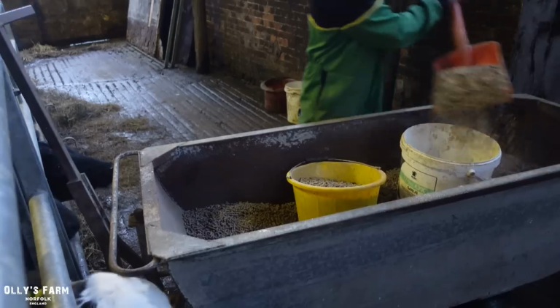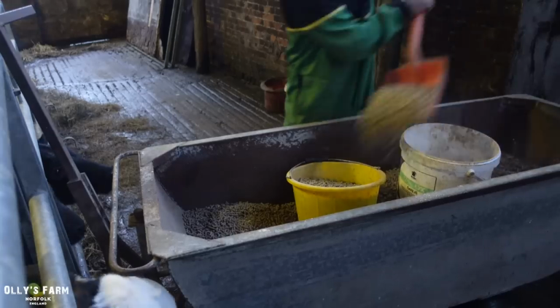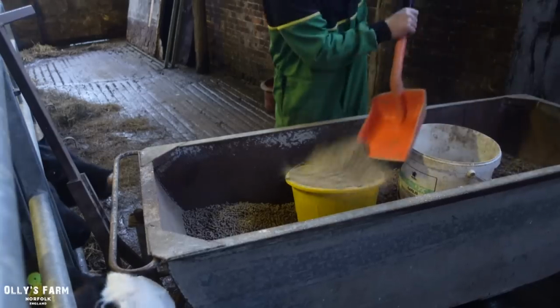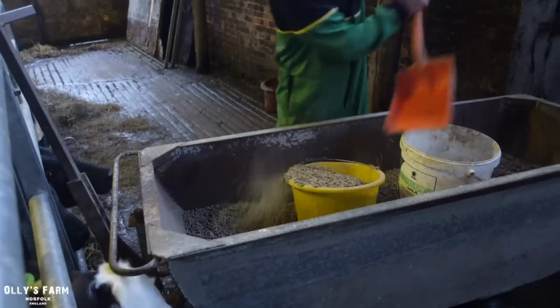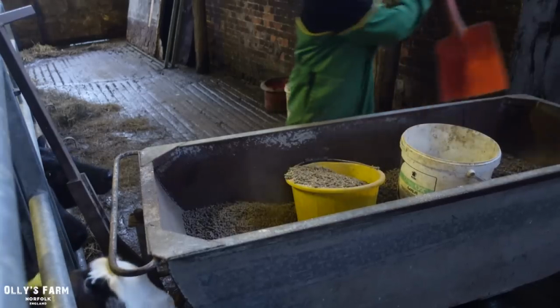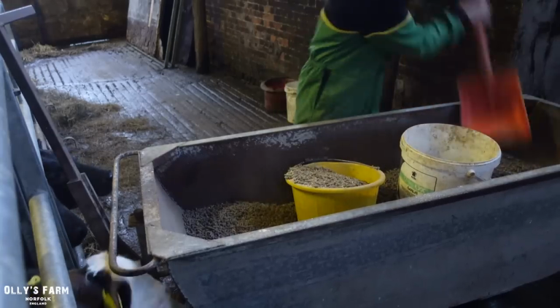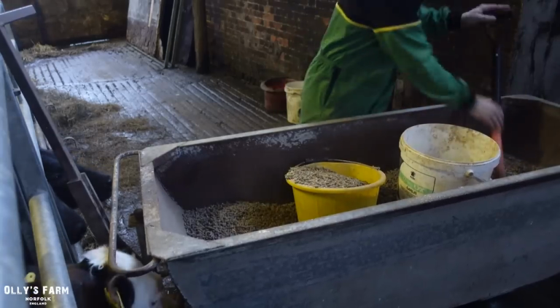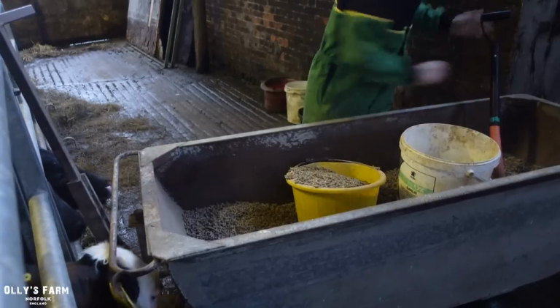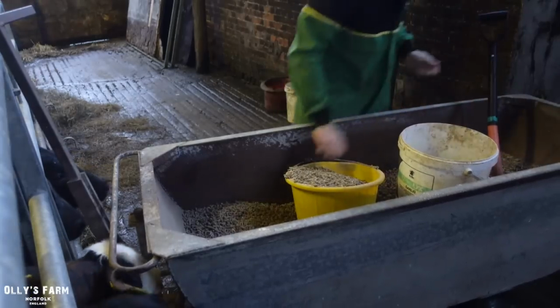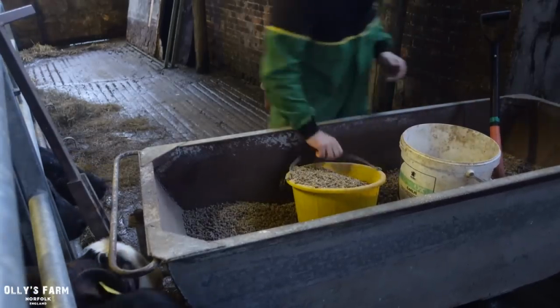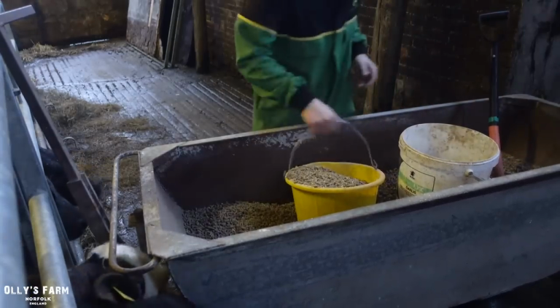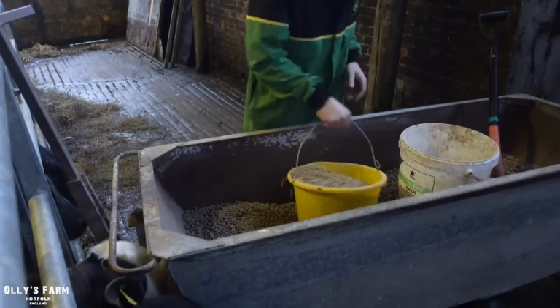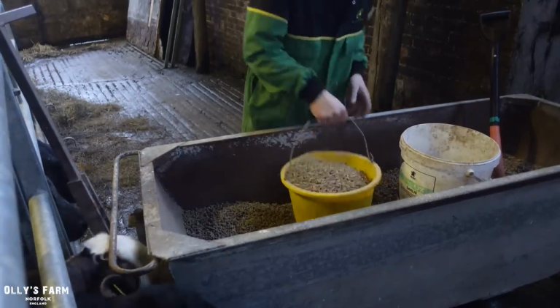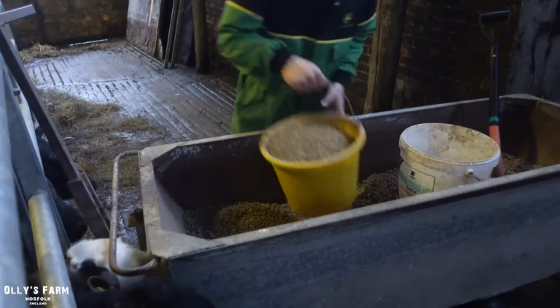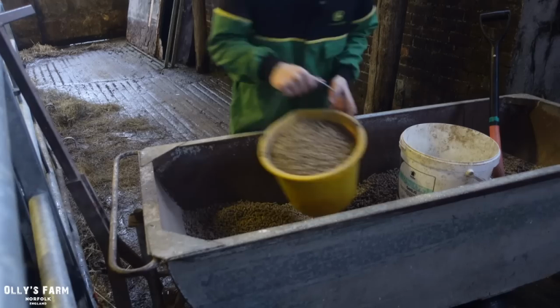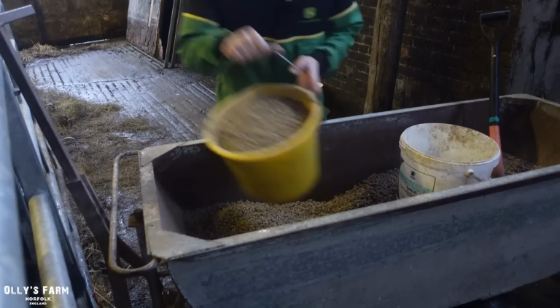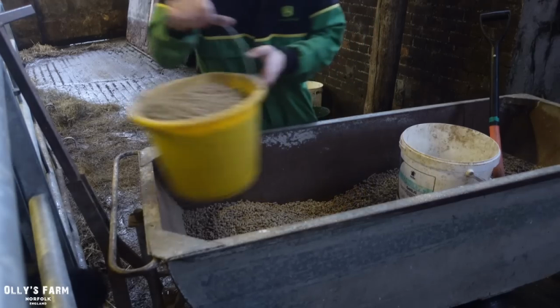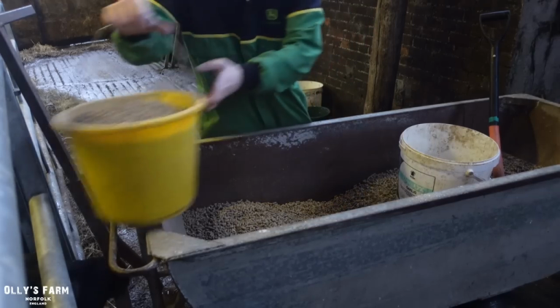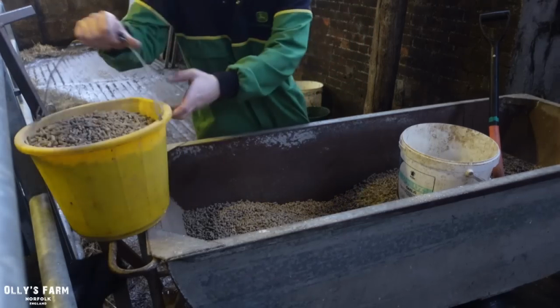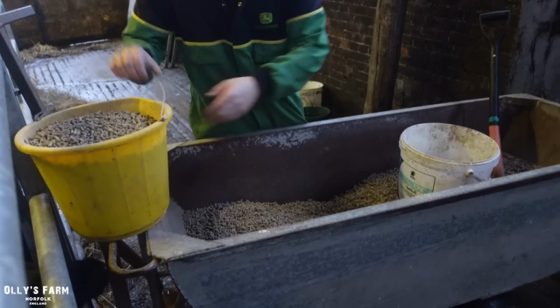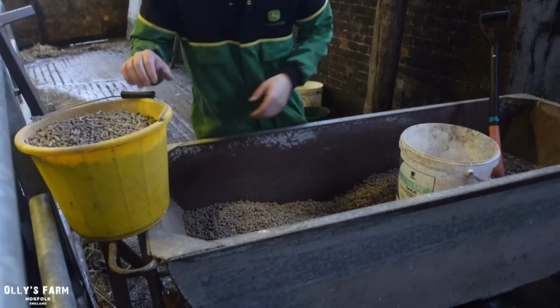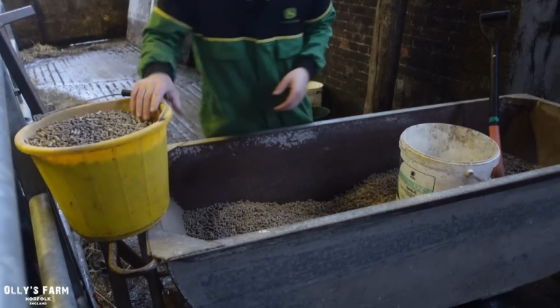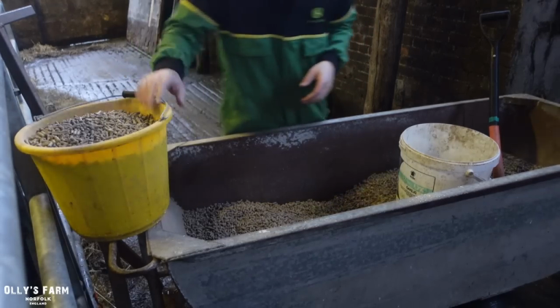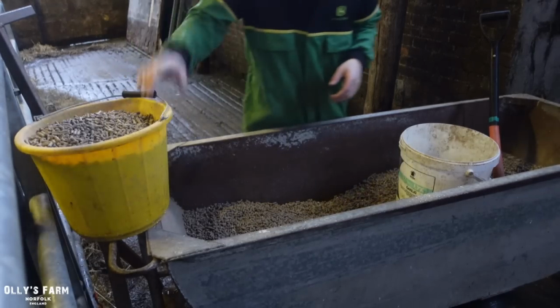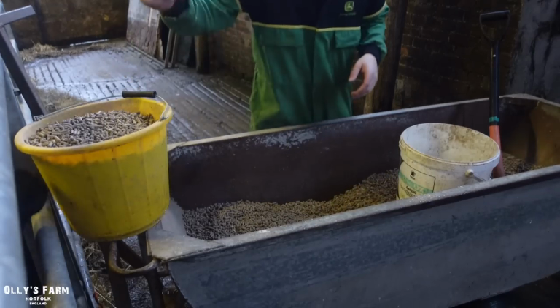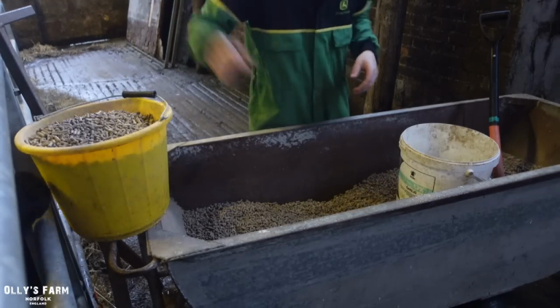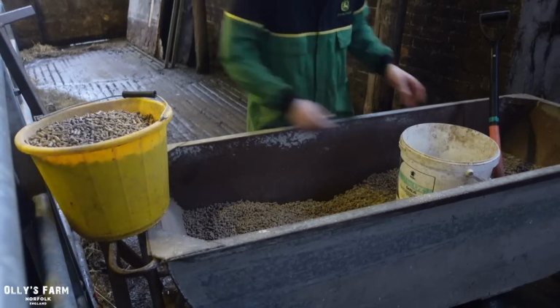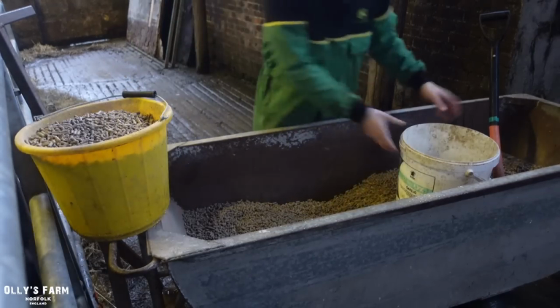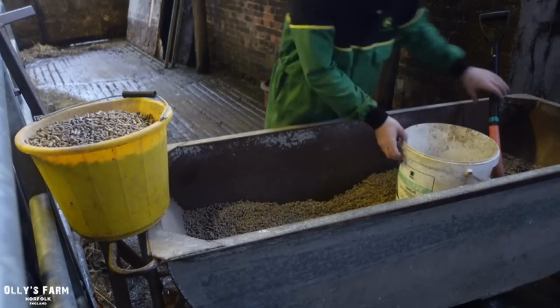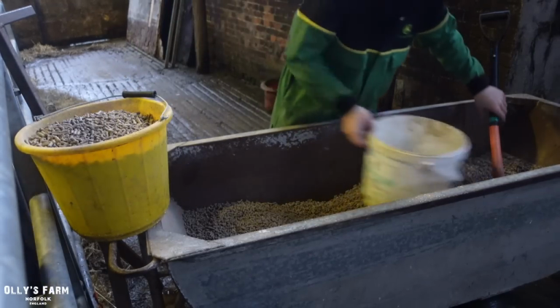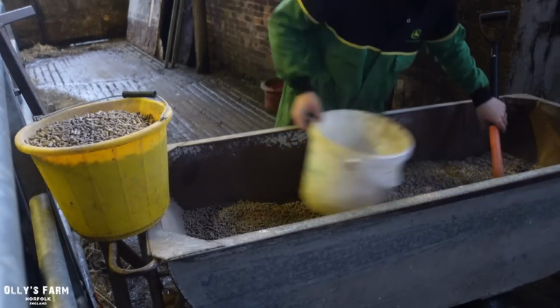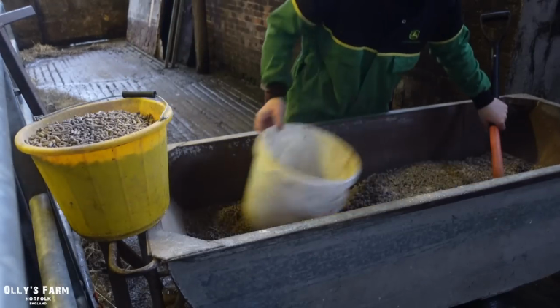Once I've got one bucket filled up I normally put that on the side, and once I get to the calves I can grab it from inside the pen, which works out quite nicely.